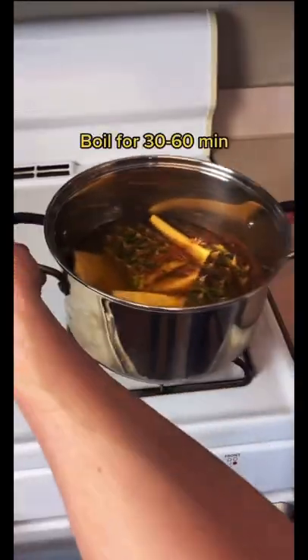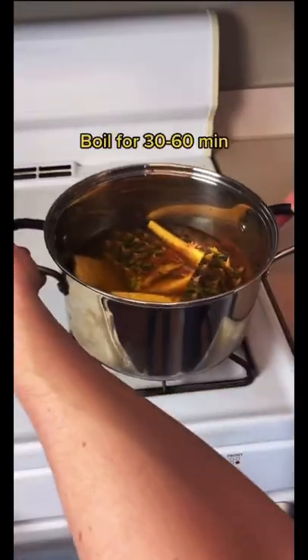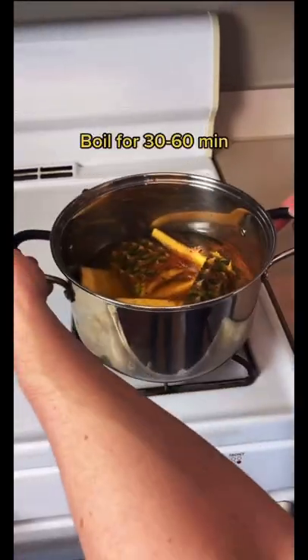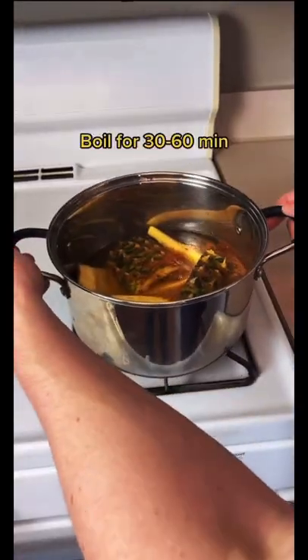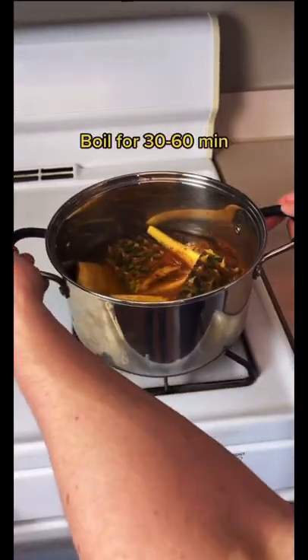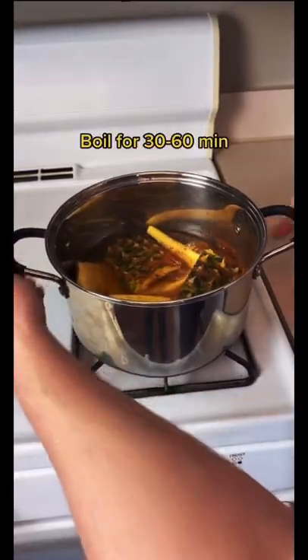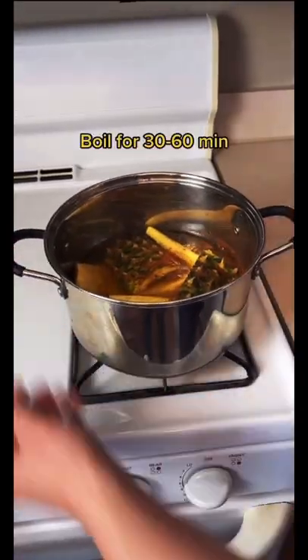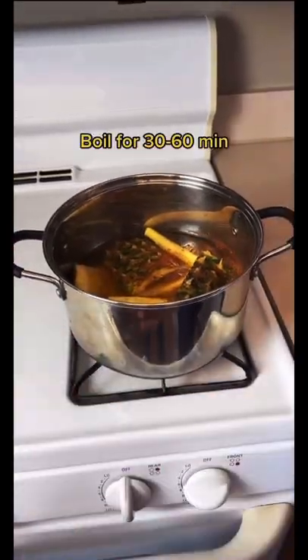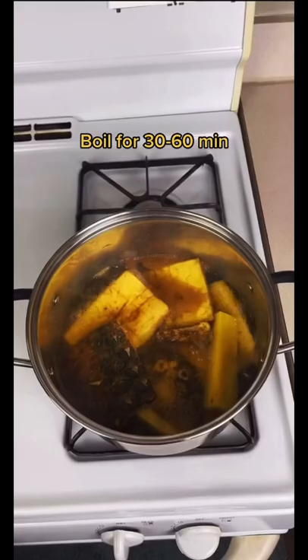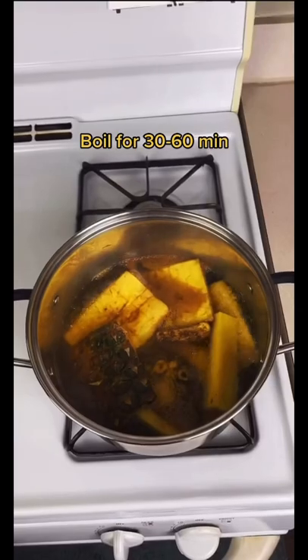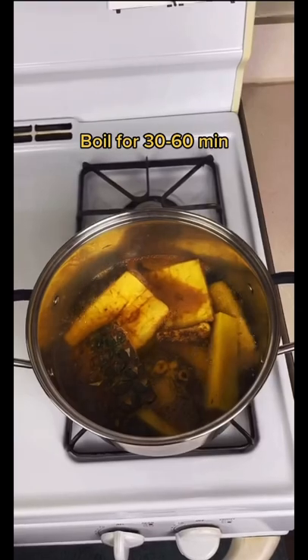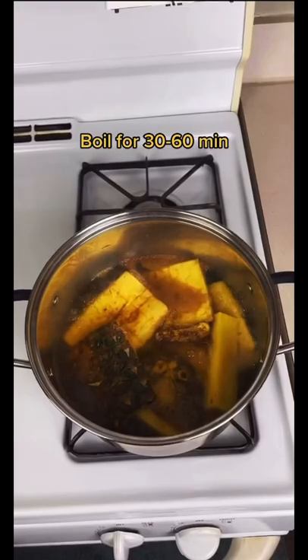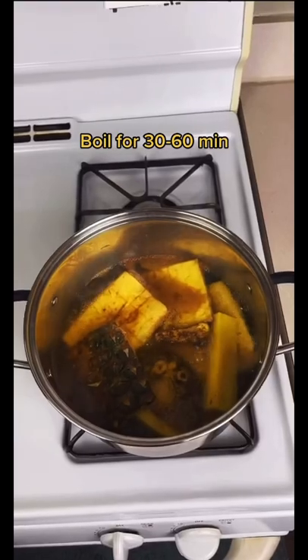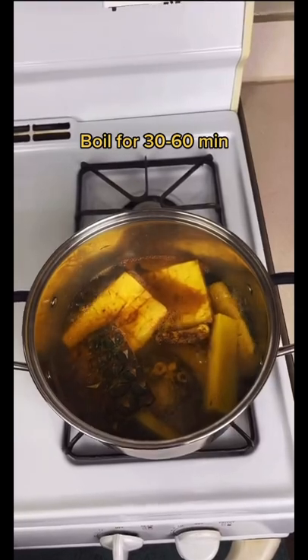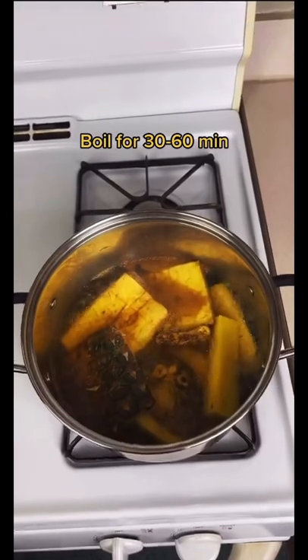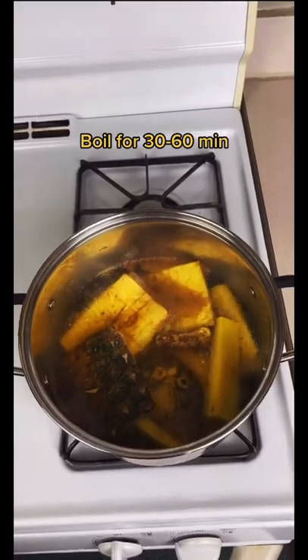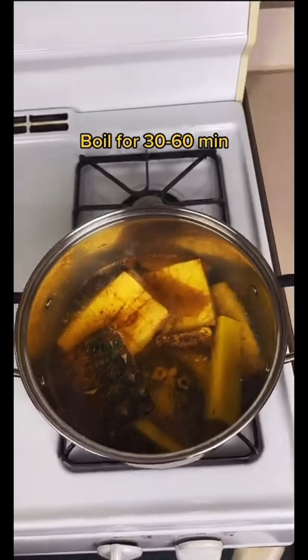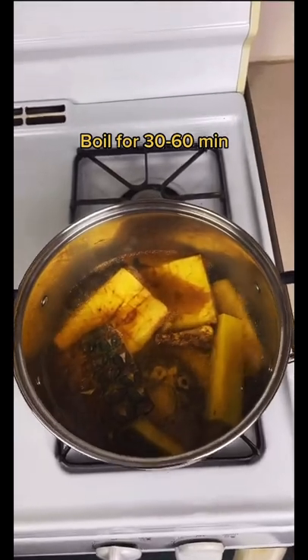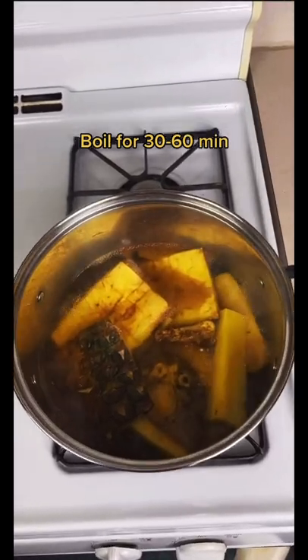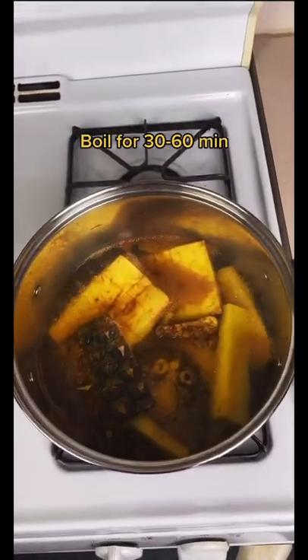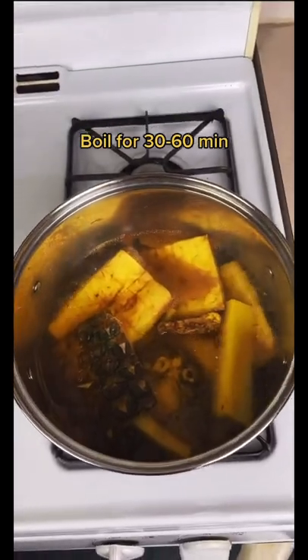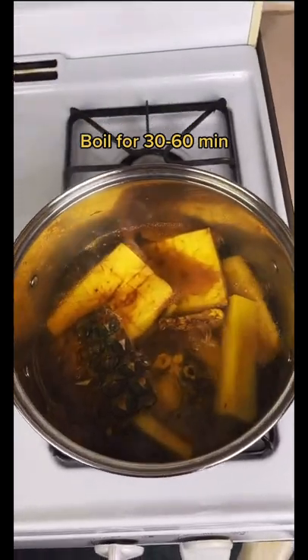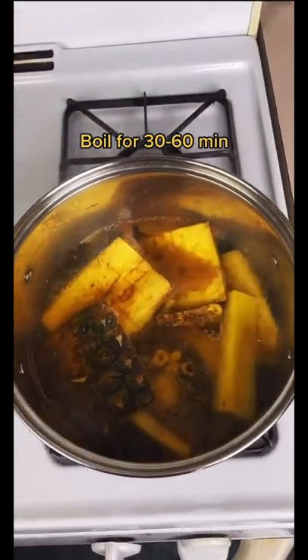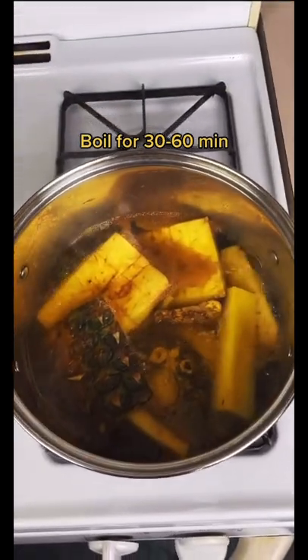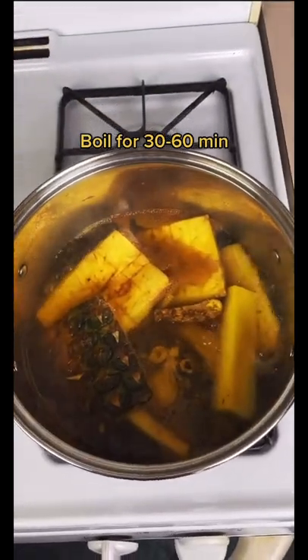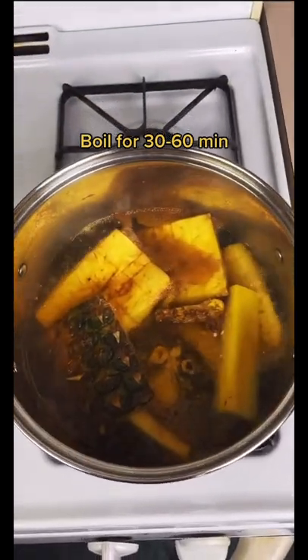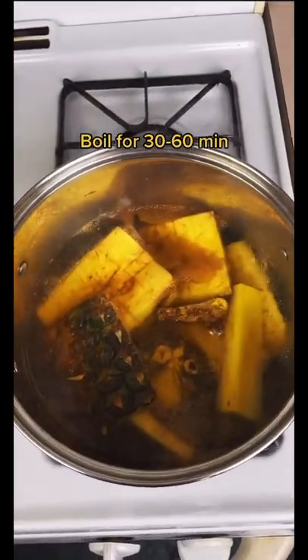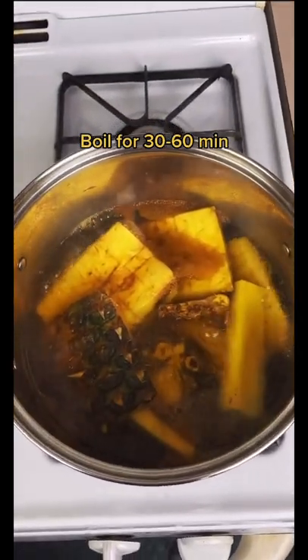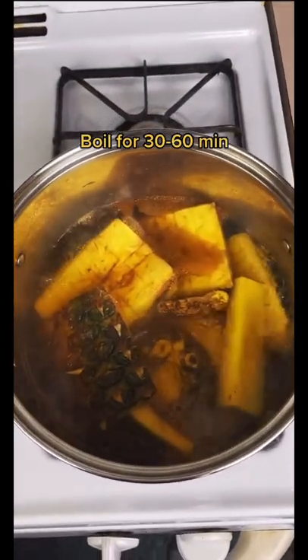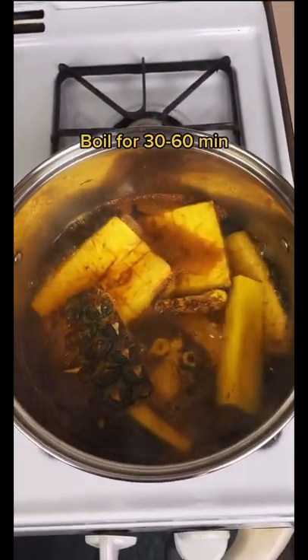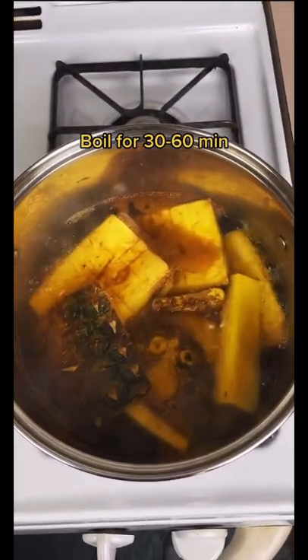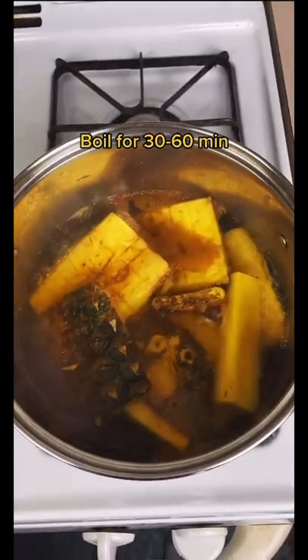Heat it to a boil and leave it for 30 to 60 minutes, depending on your taste.